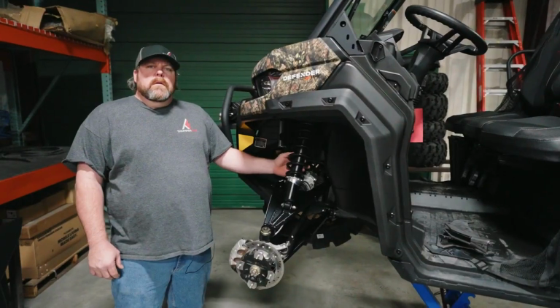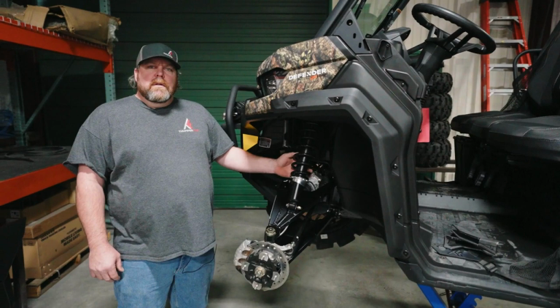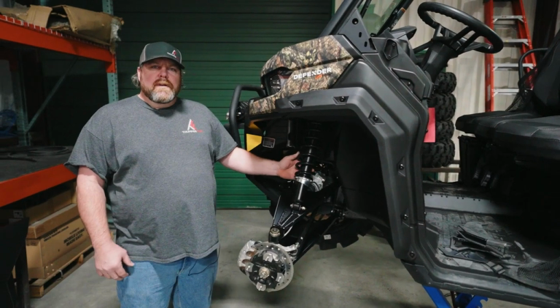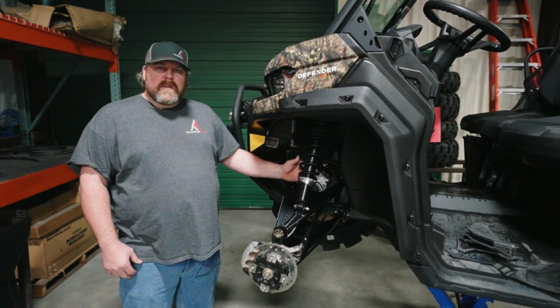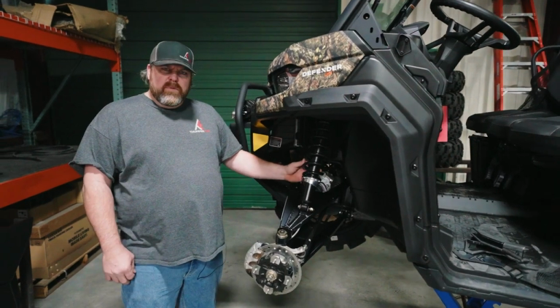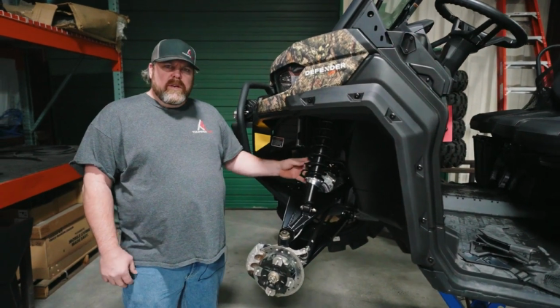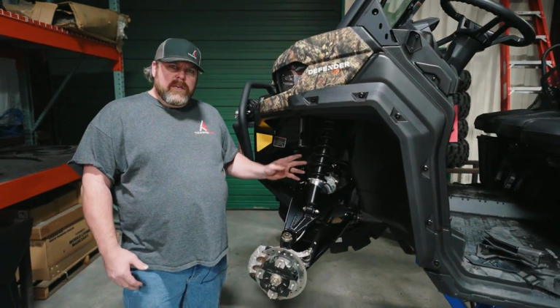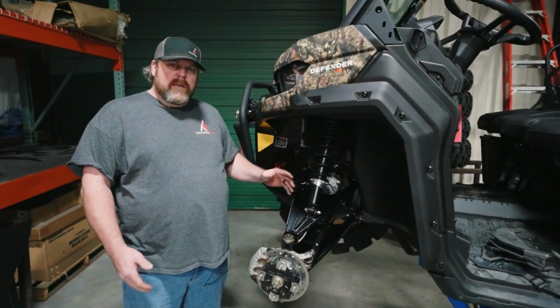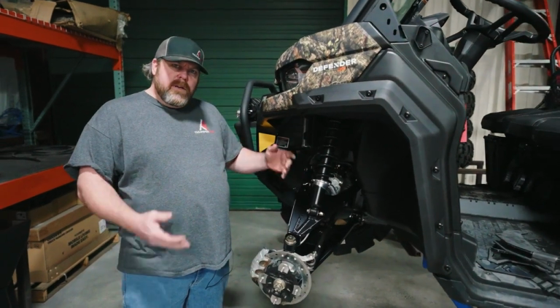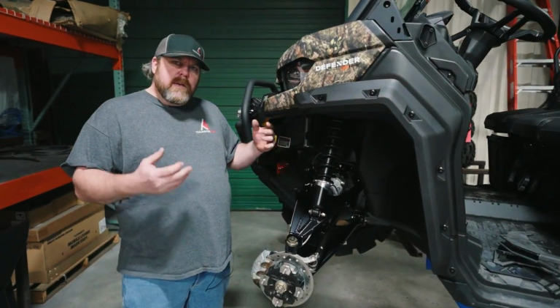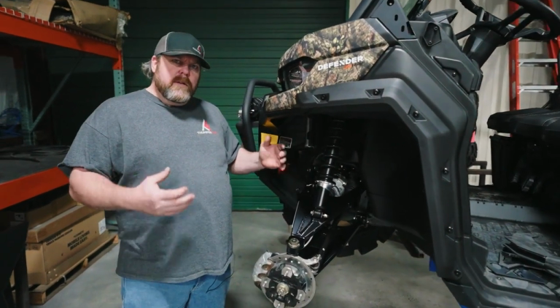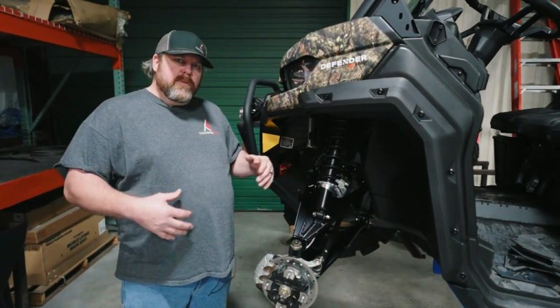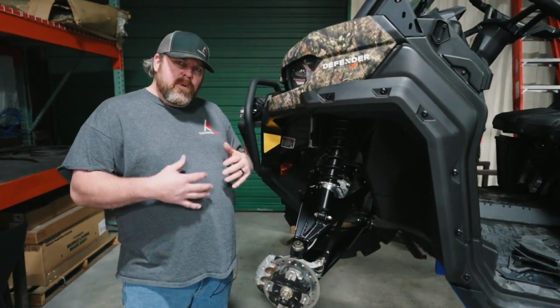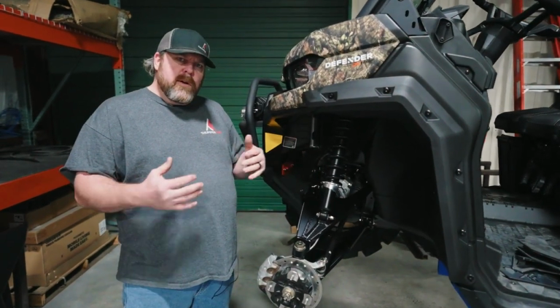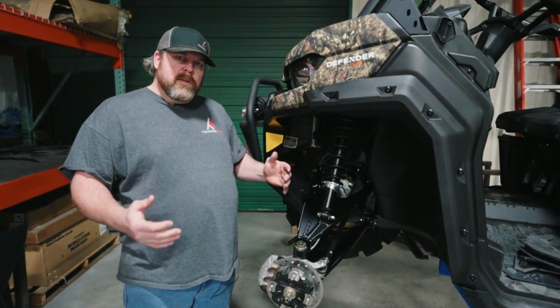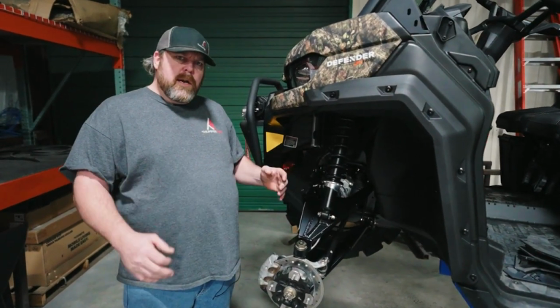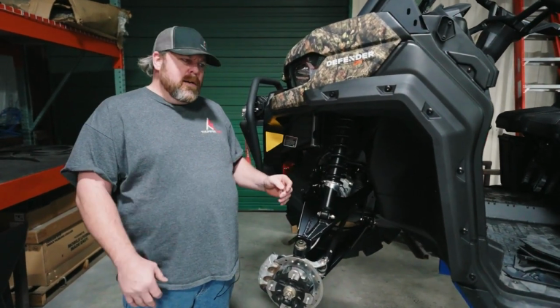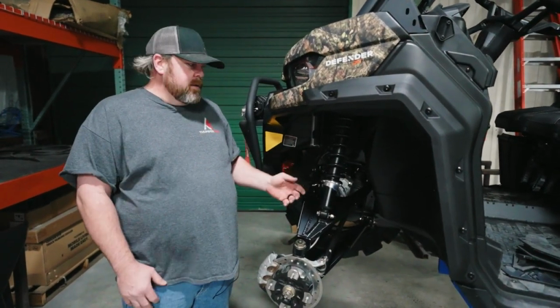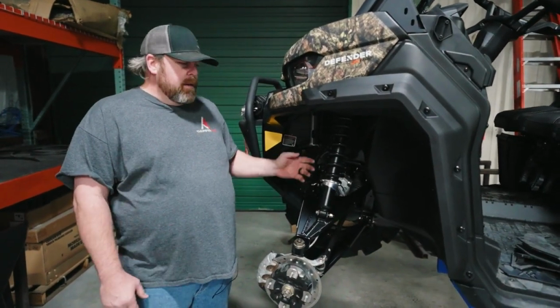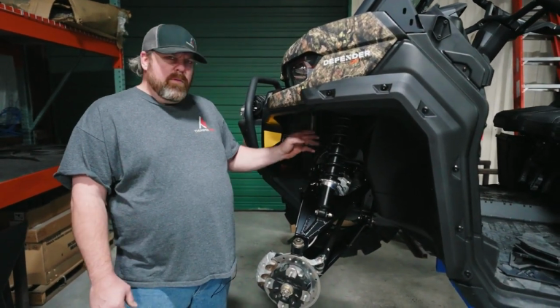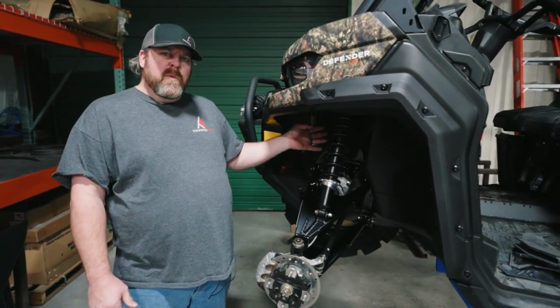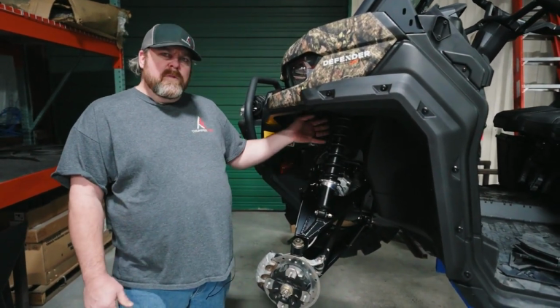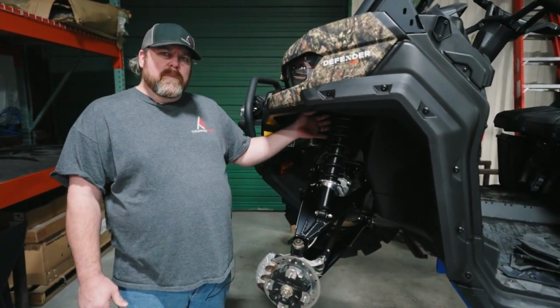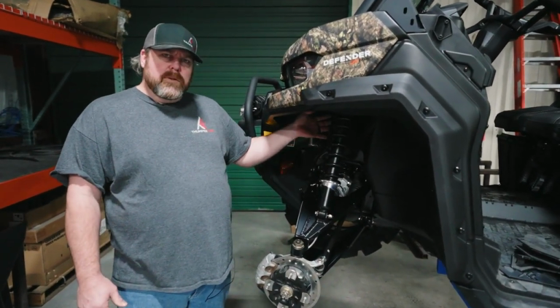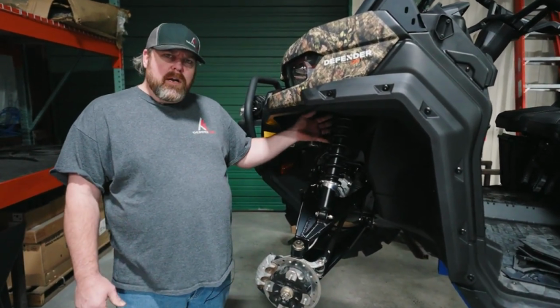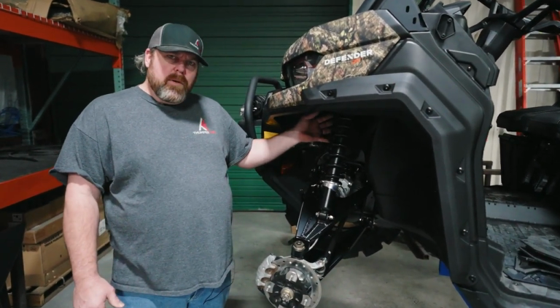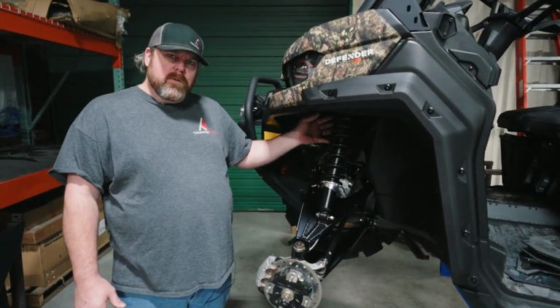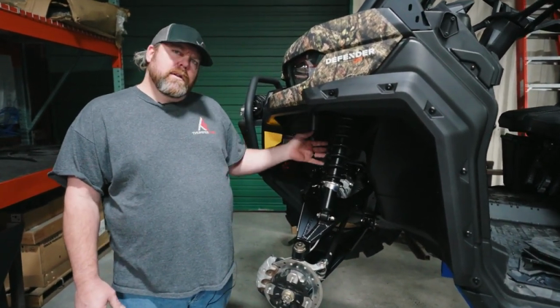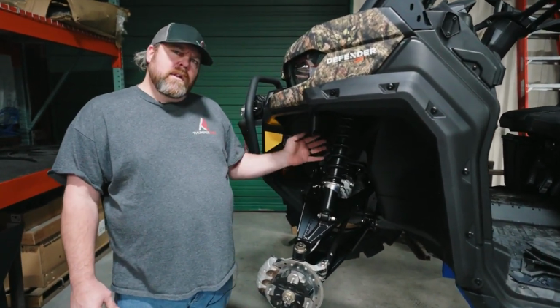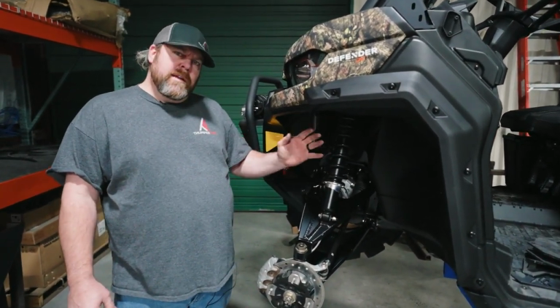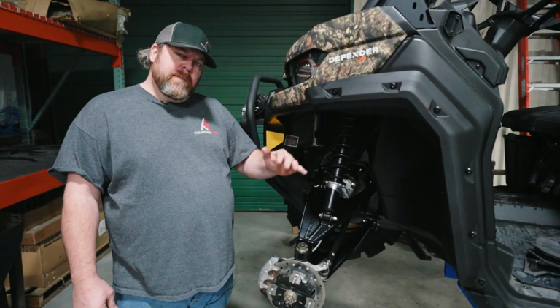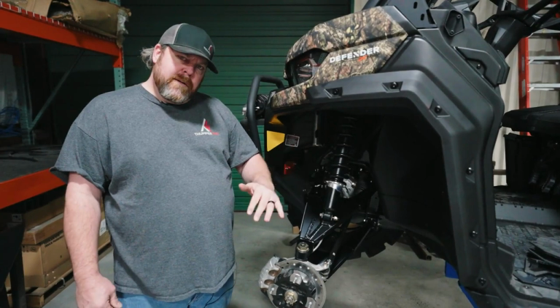The first step will be to jack your vehicle up, remove all the tires, and then remove your upper shock bolts and then lay them down.